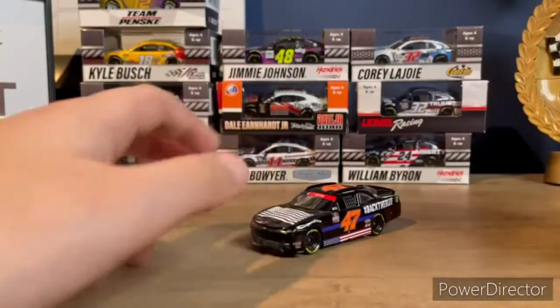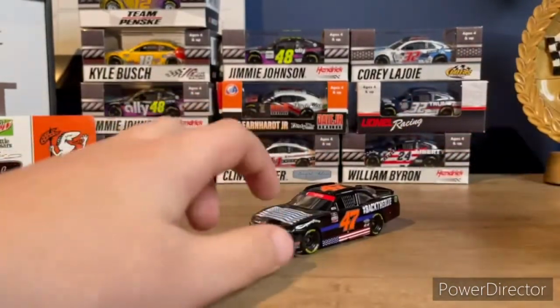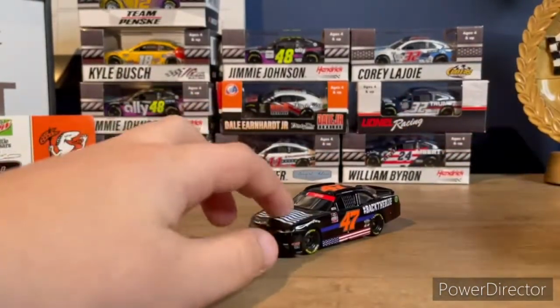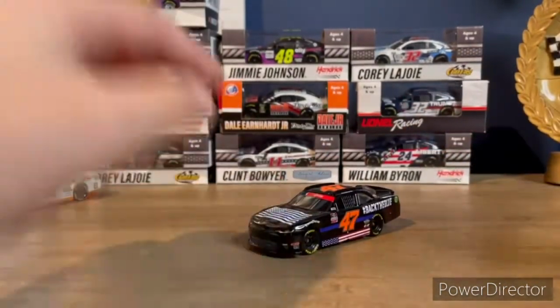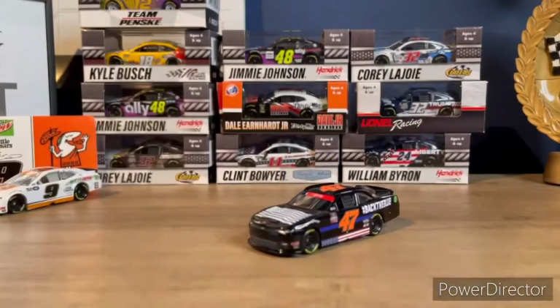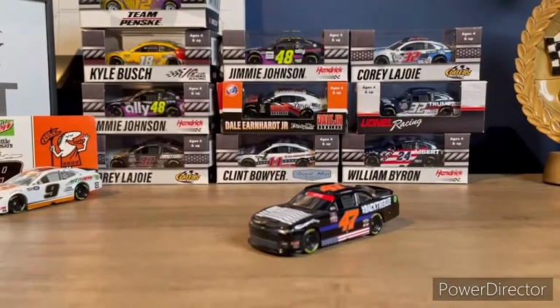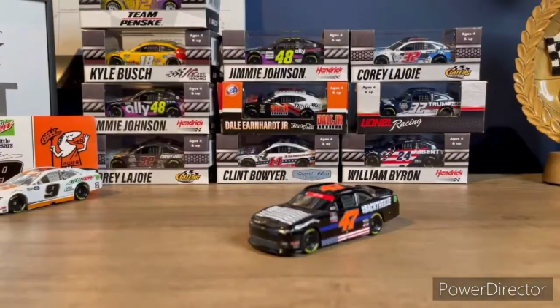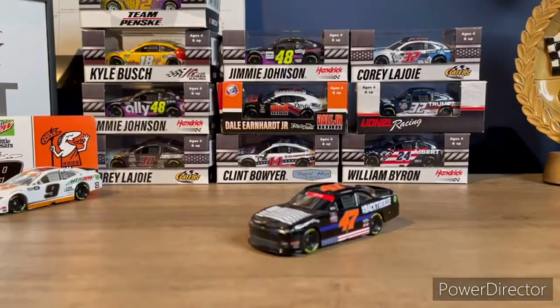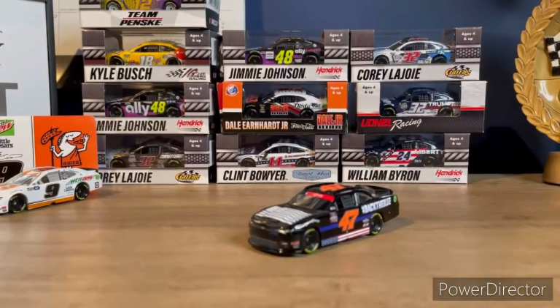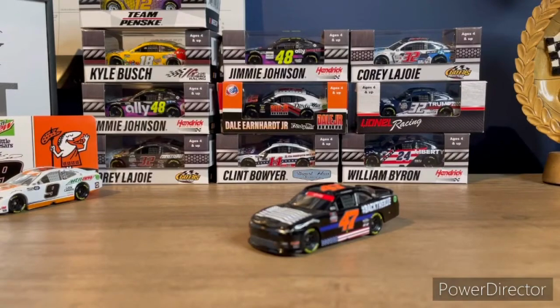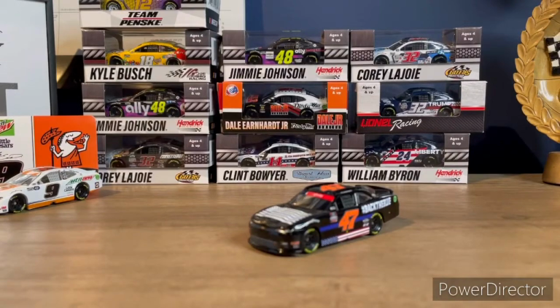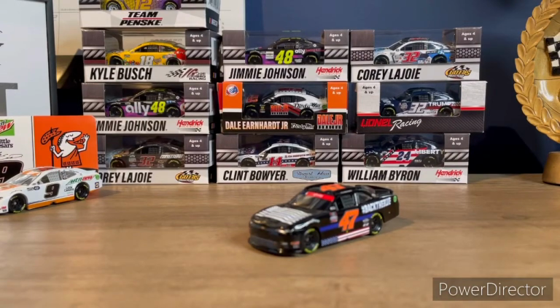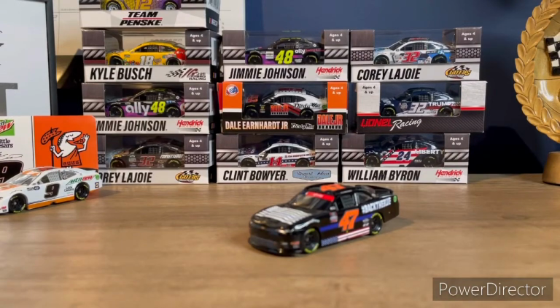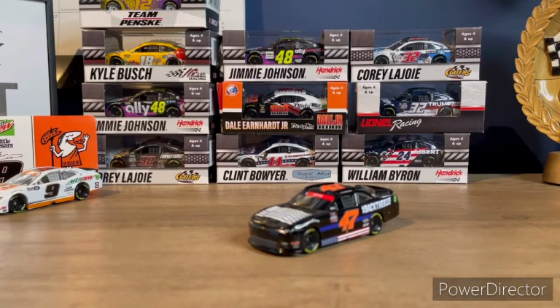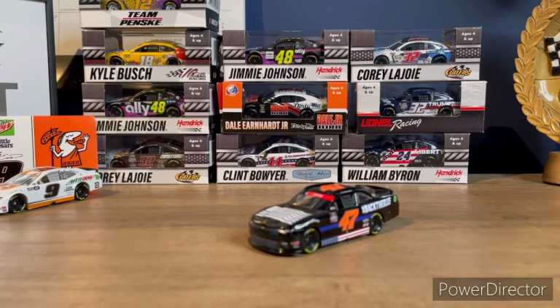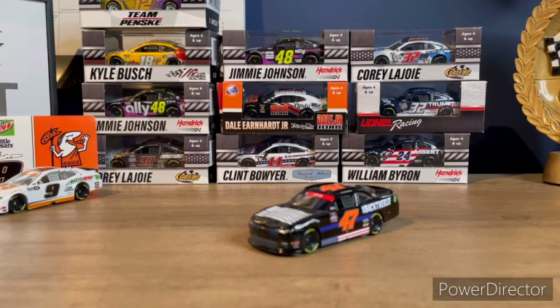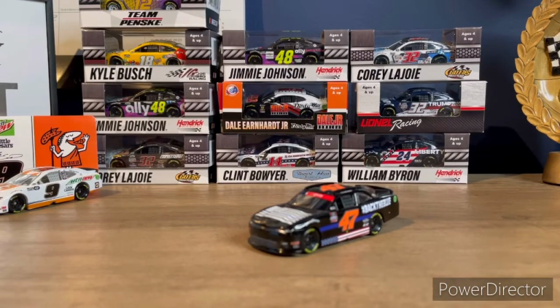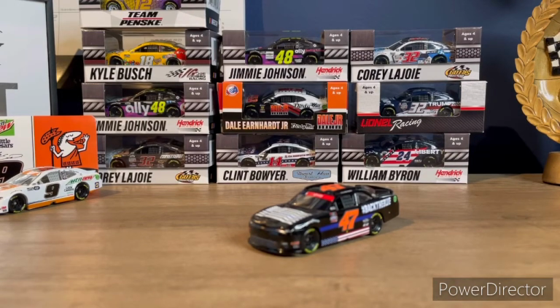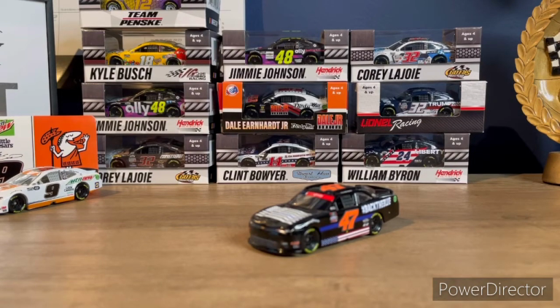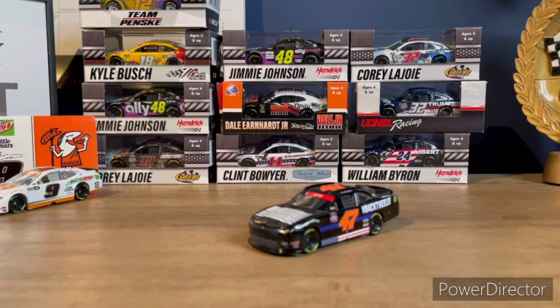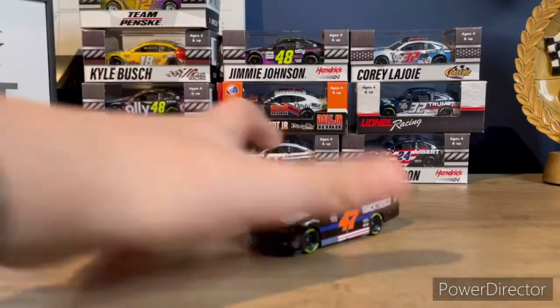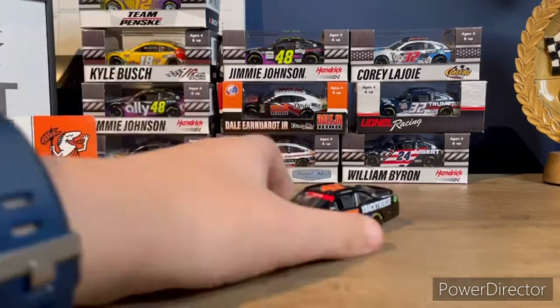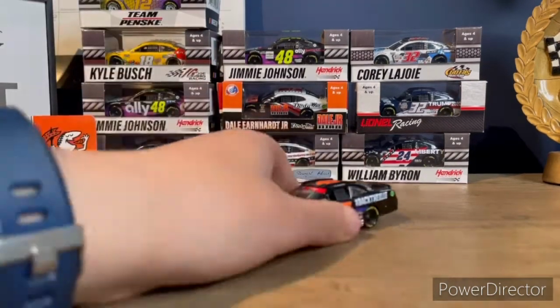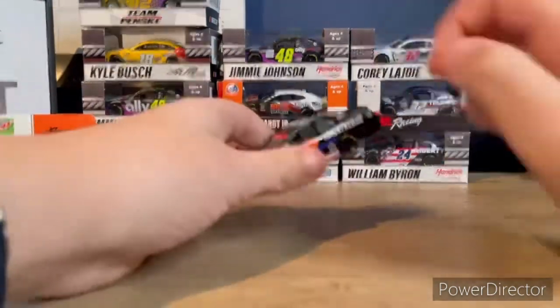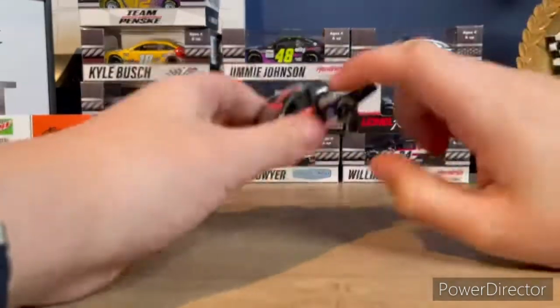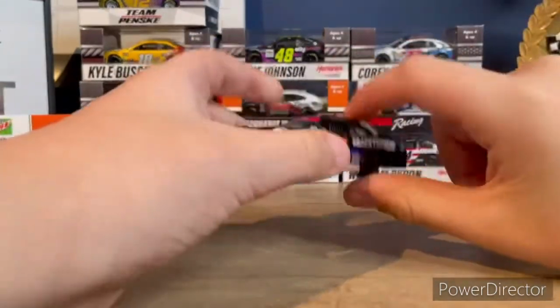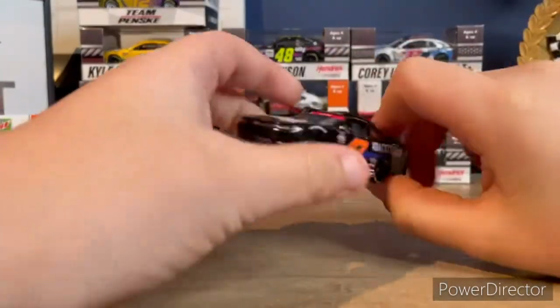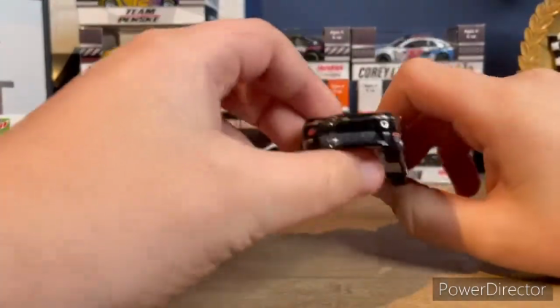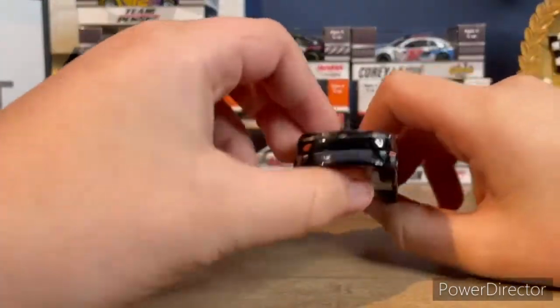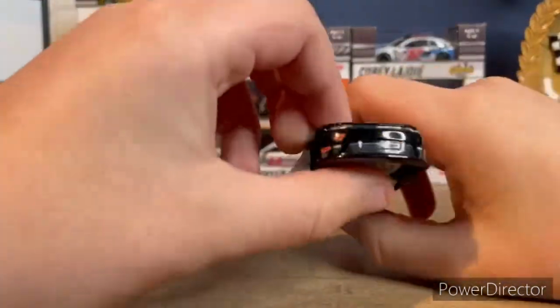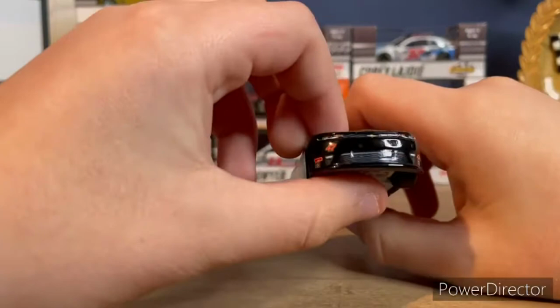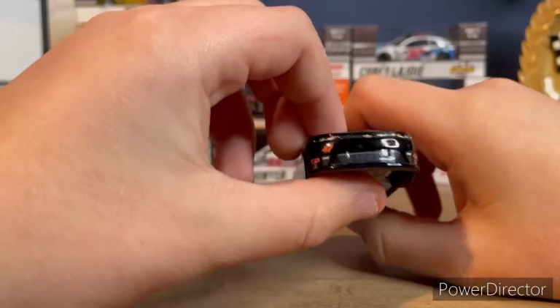Here is the diecast out of the box. There's not too much of a design to it, but this car looks pretty cool. Let's start with the front of the car here.